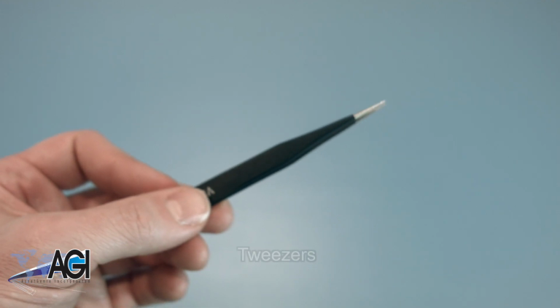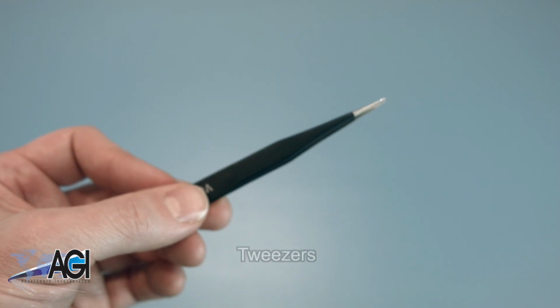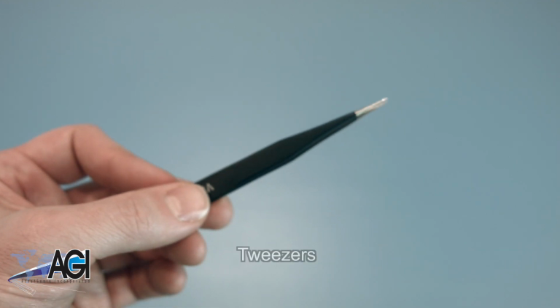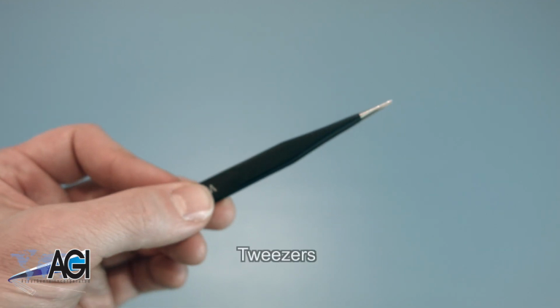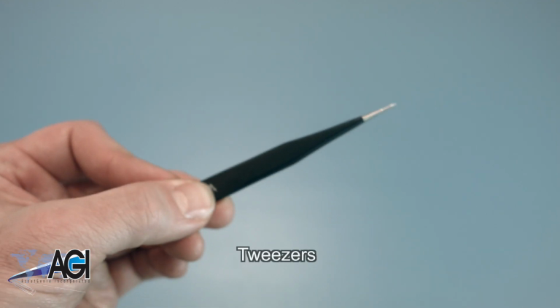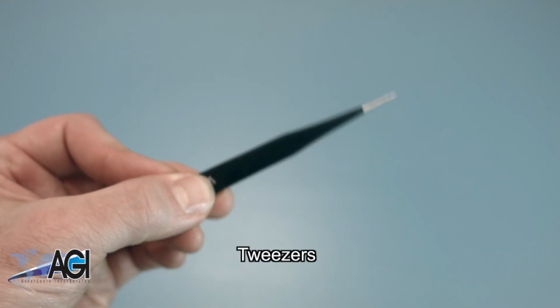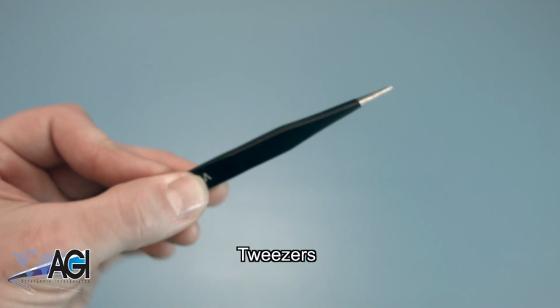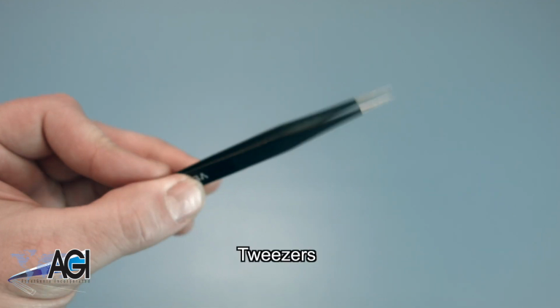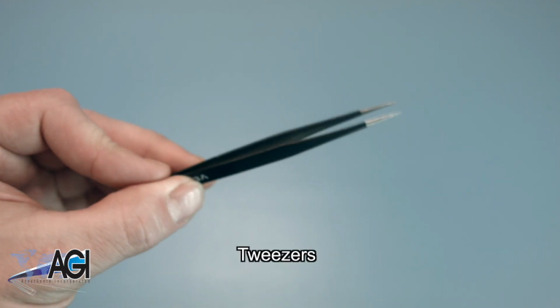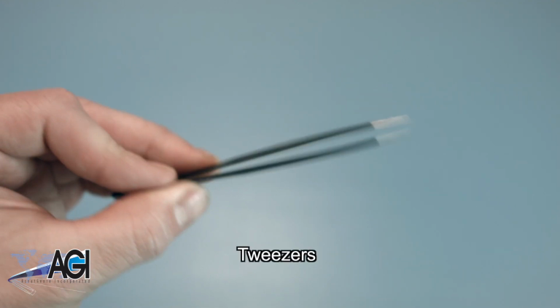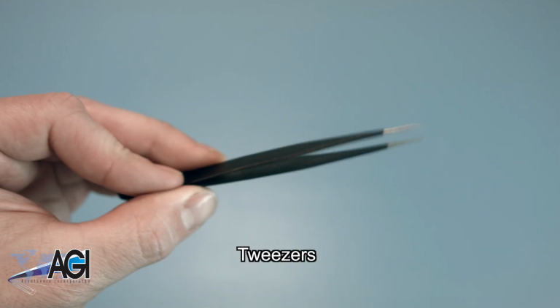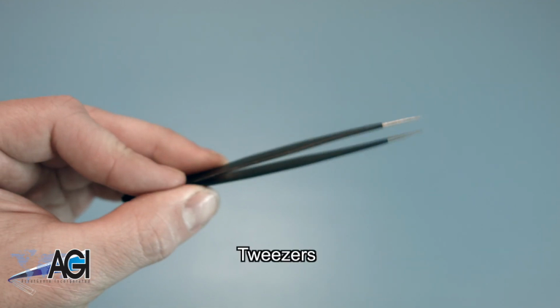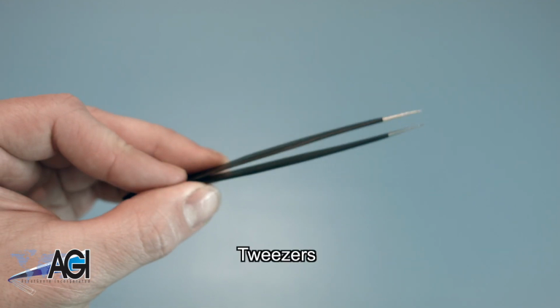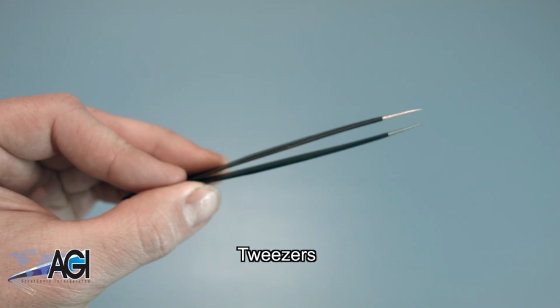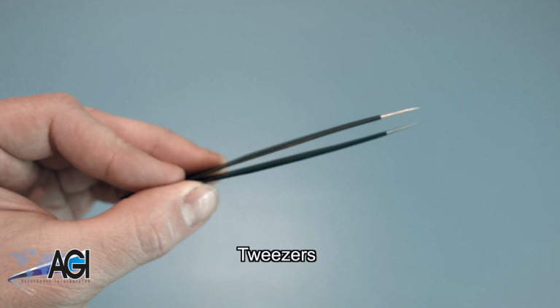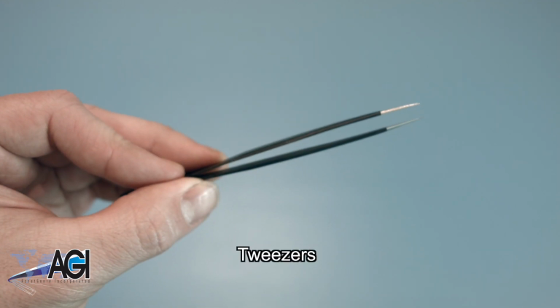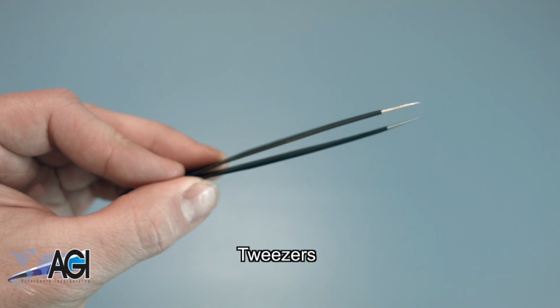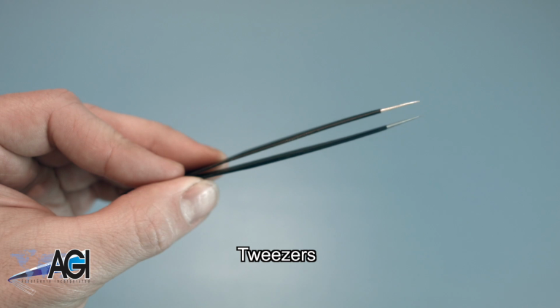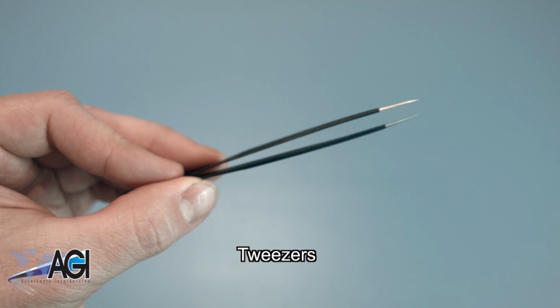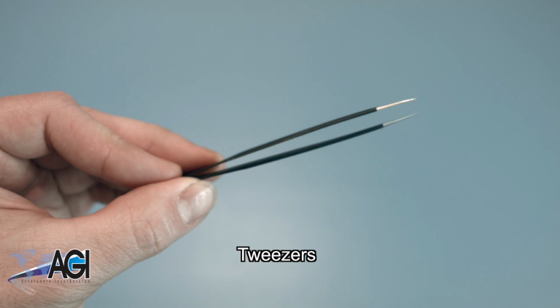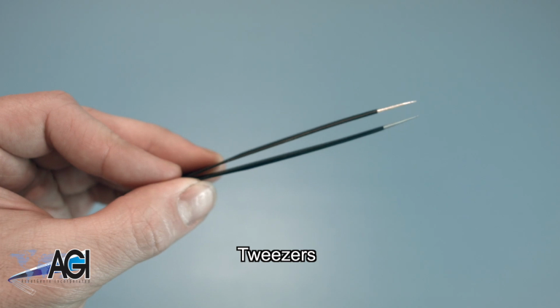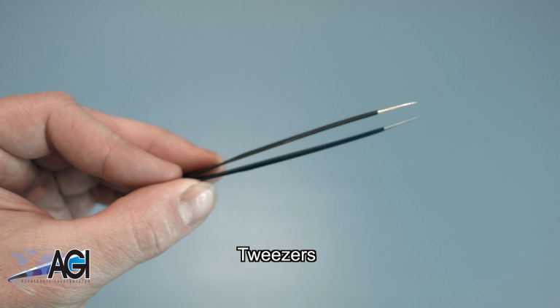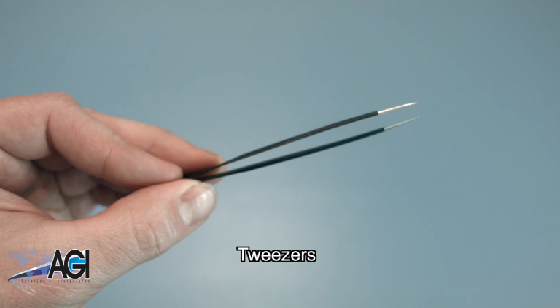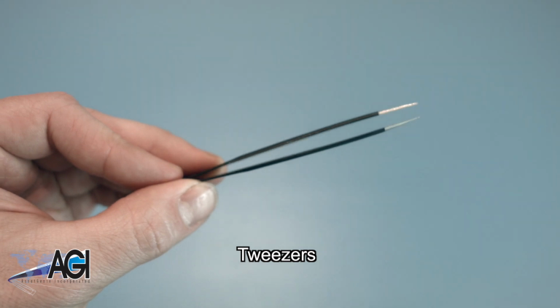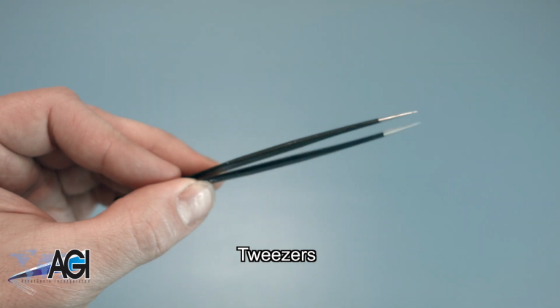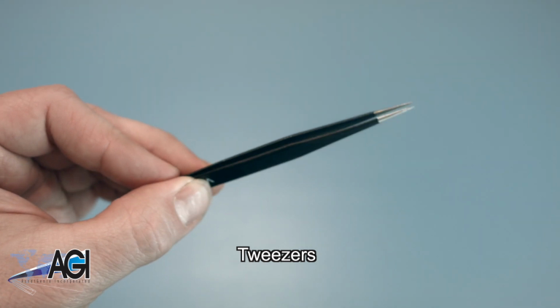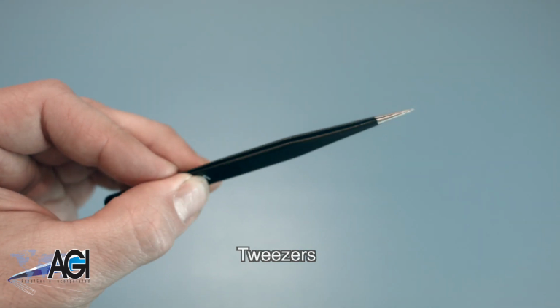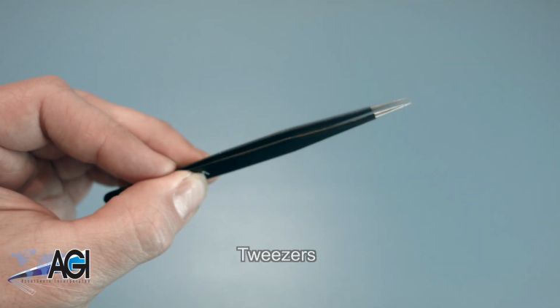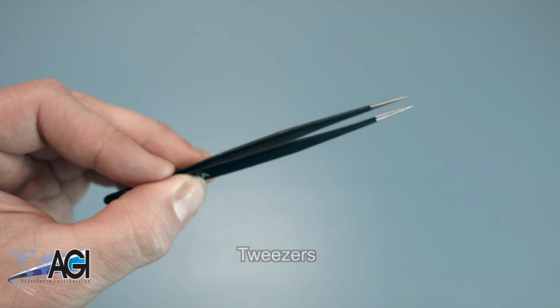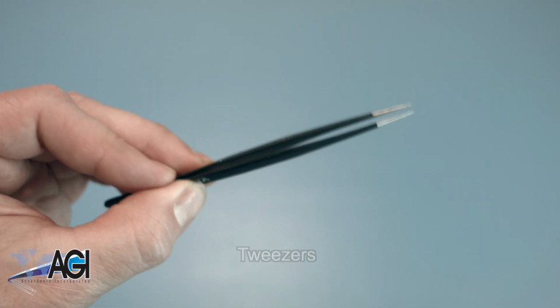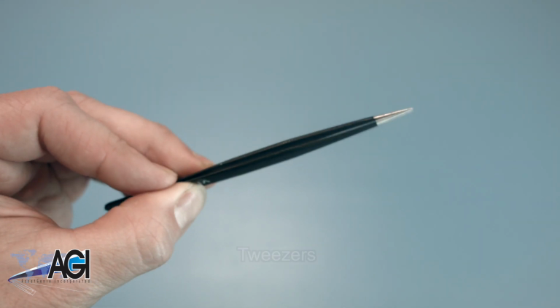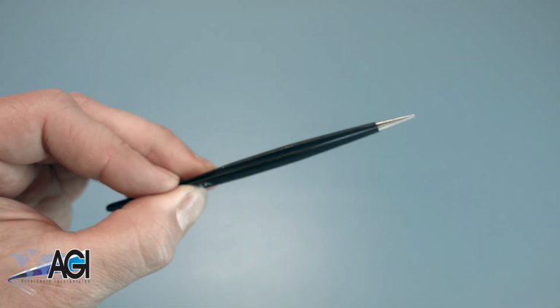If you have tweezers, you might also want to have them handy, as they might be good for handling small parts.